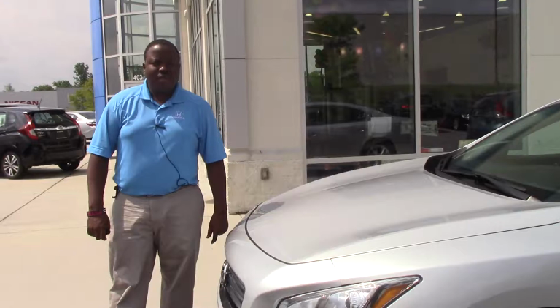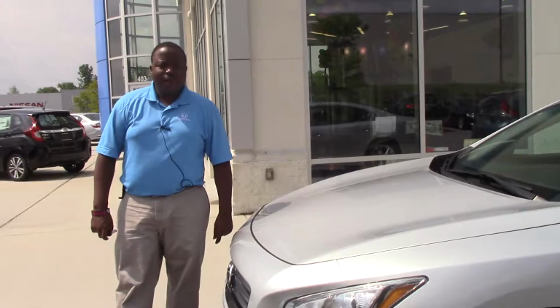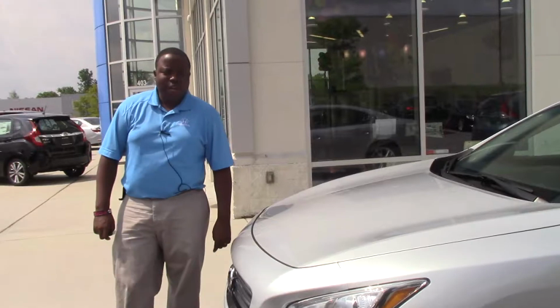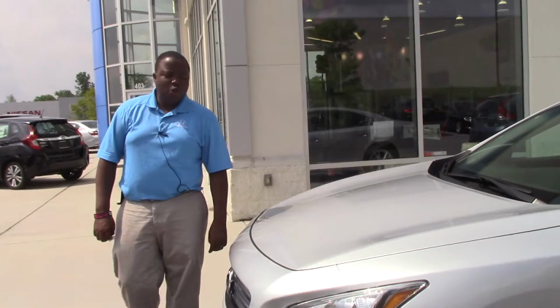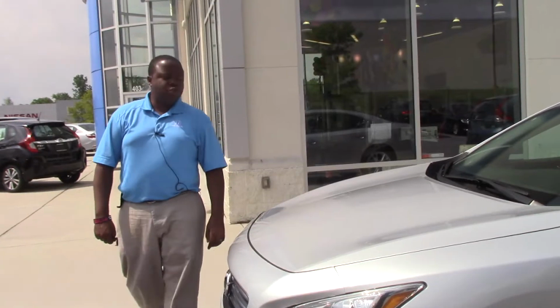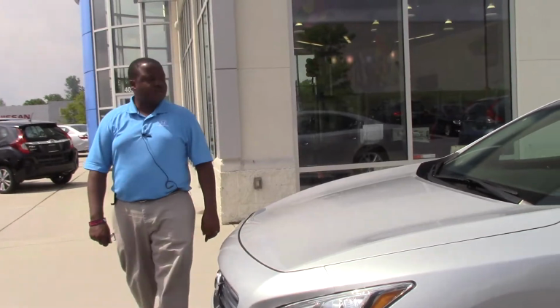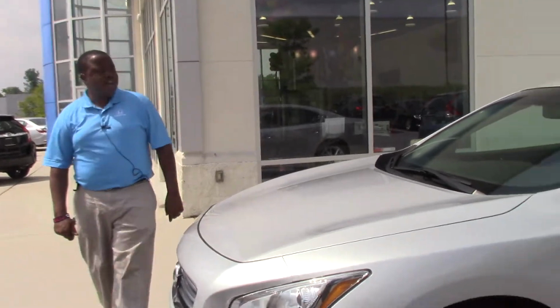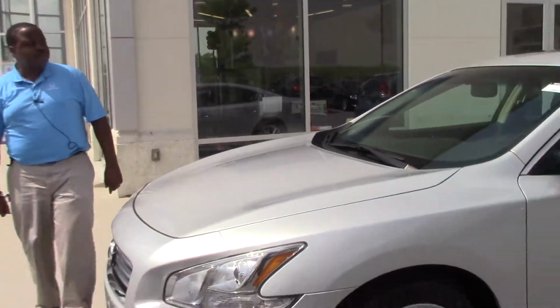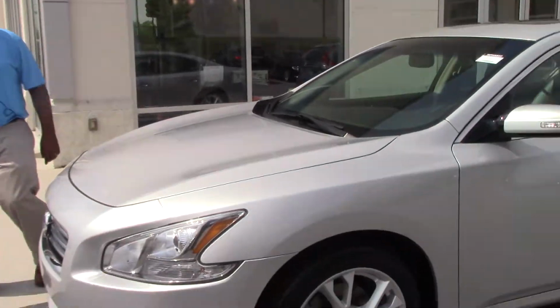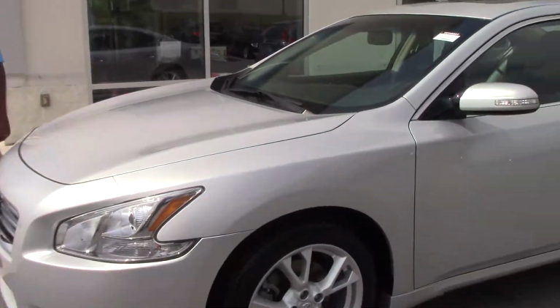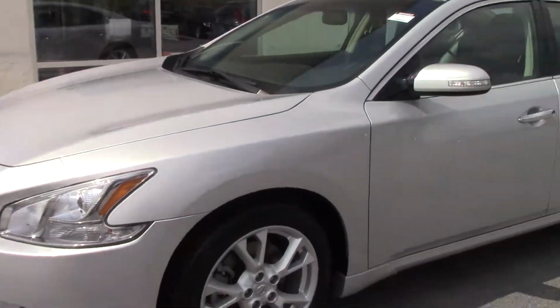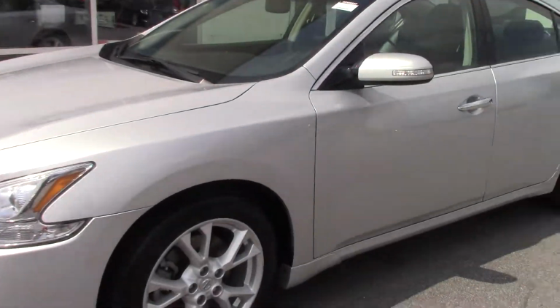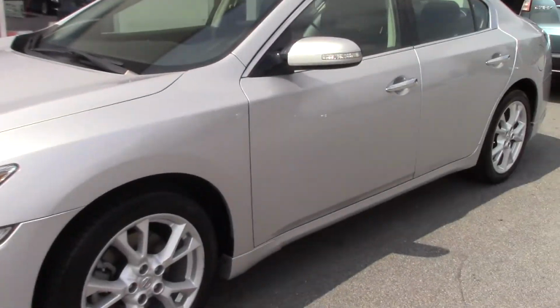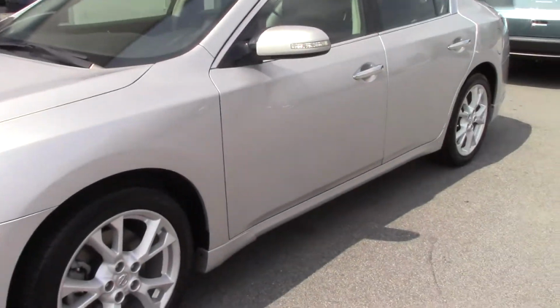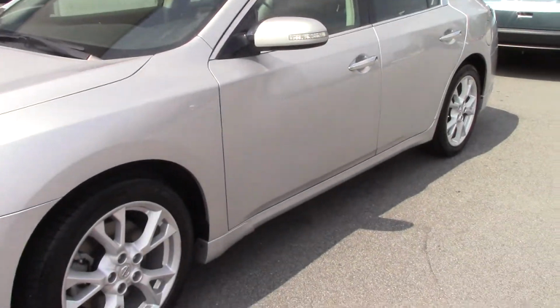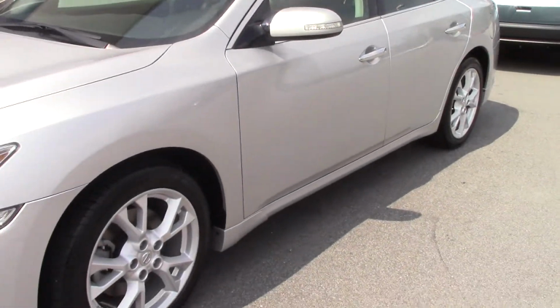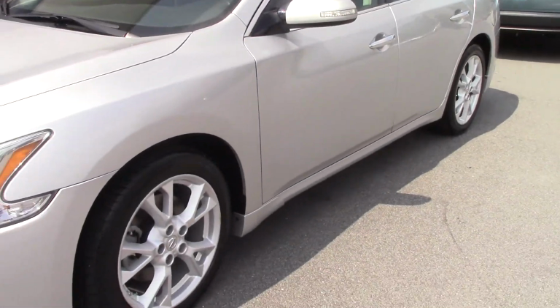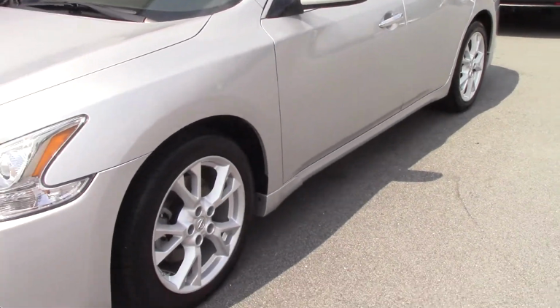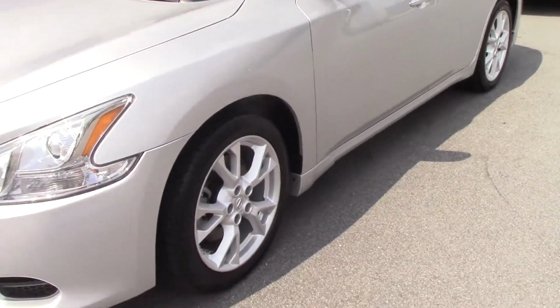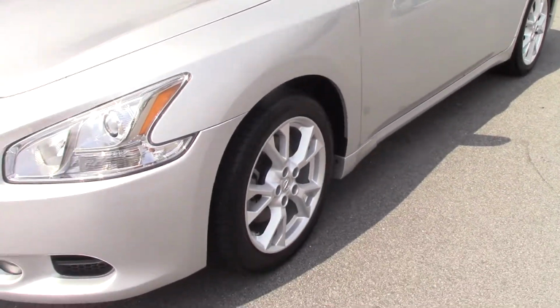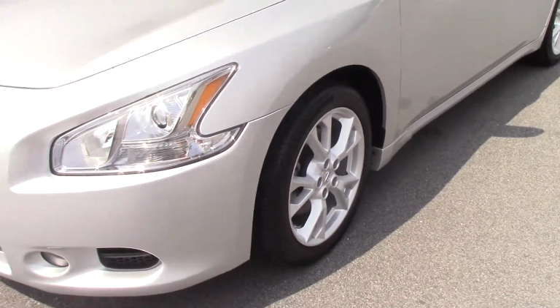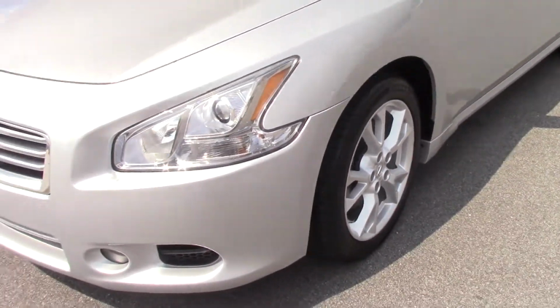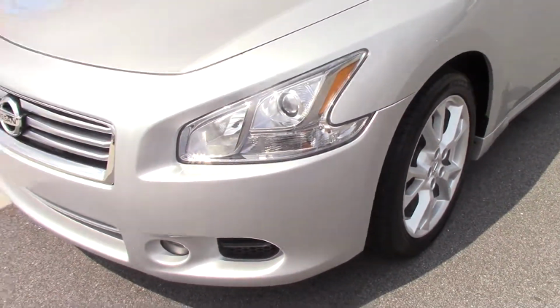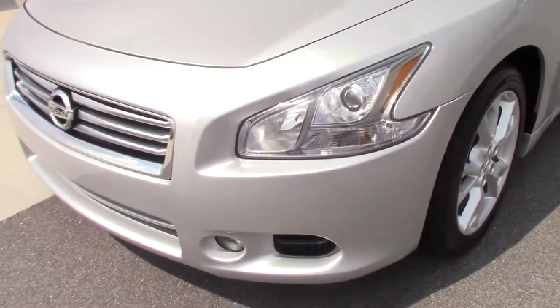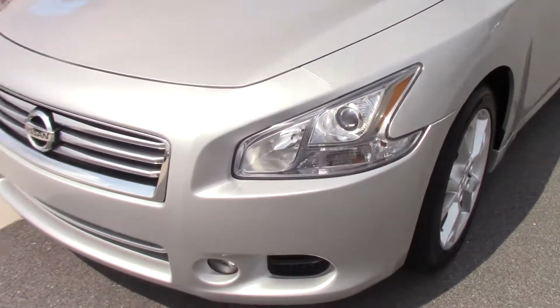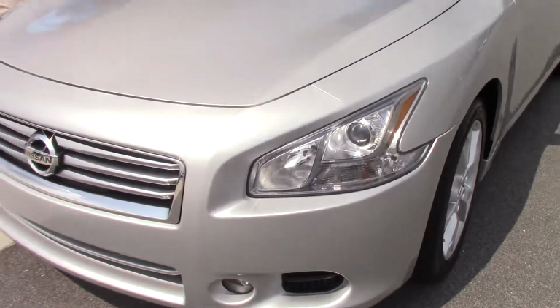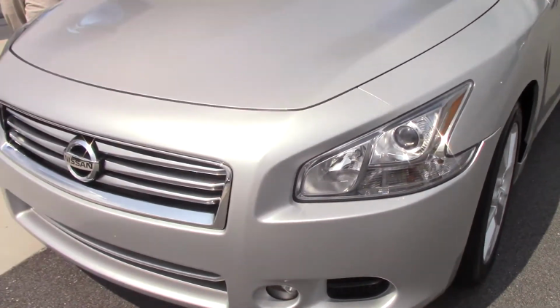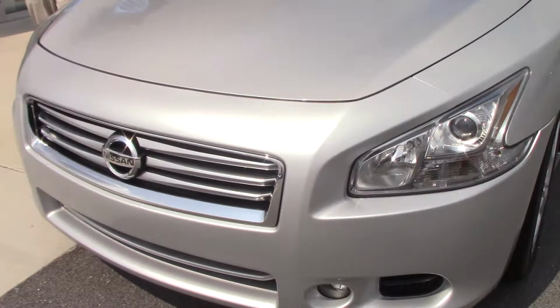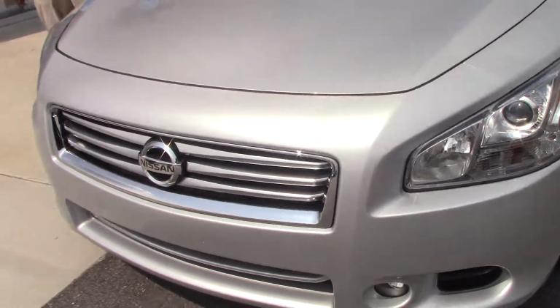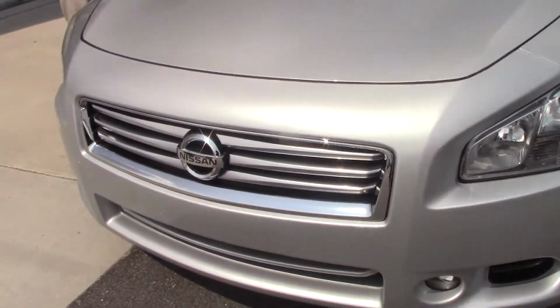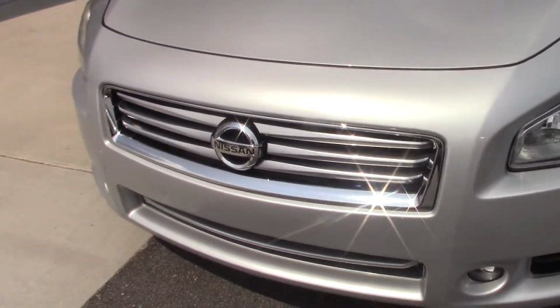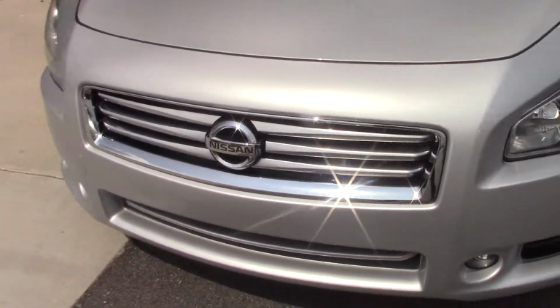Hello, I'm Joel Scott. This is a 2013 Nissan Maxima SV trim level.